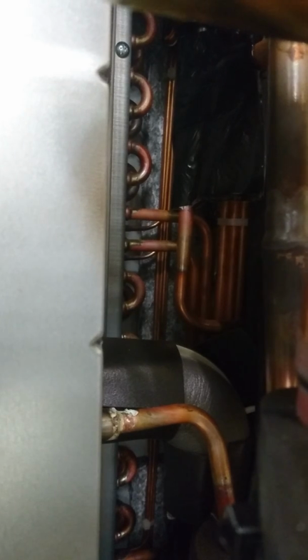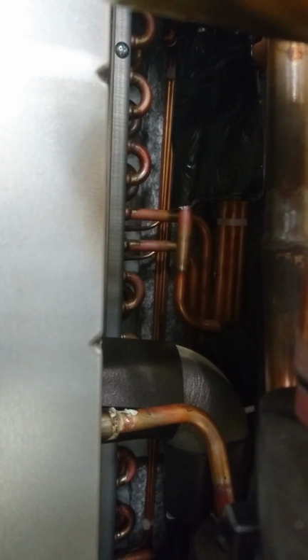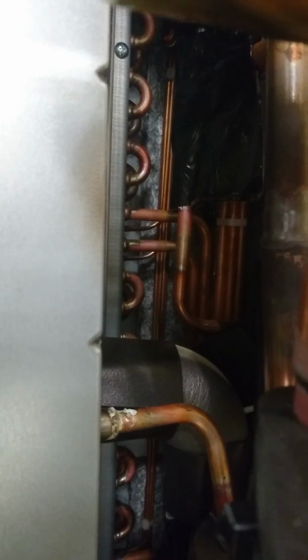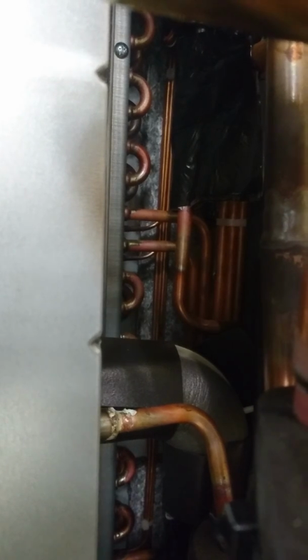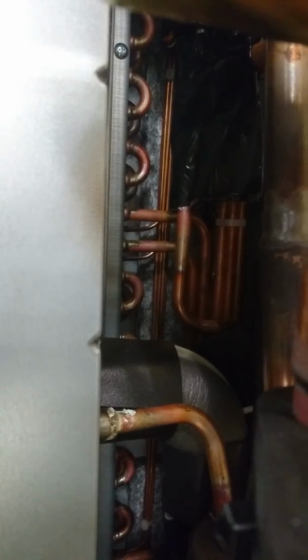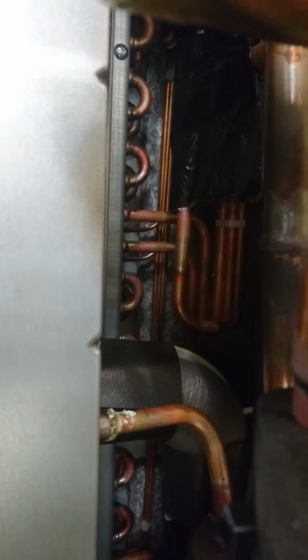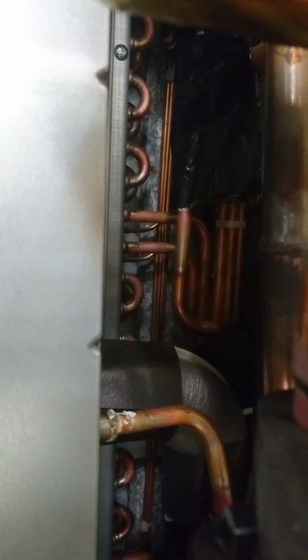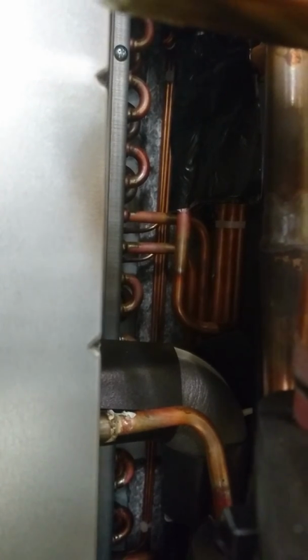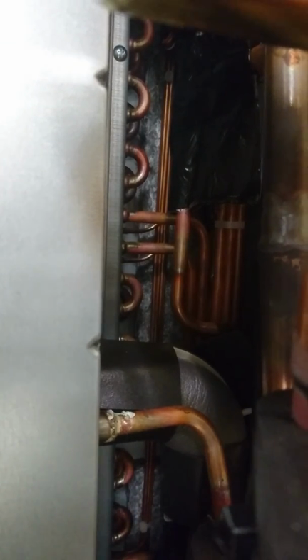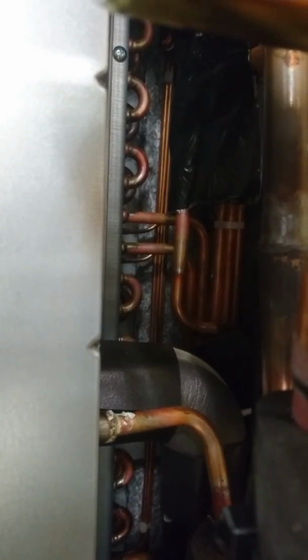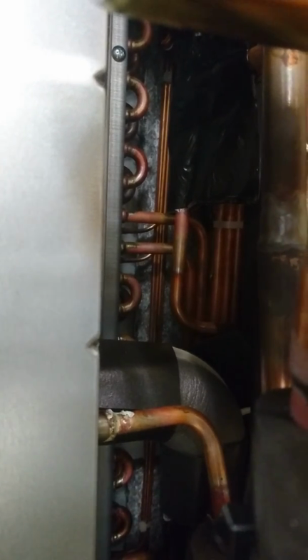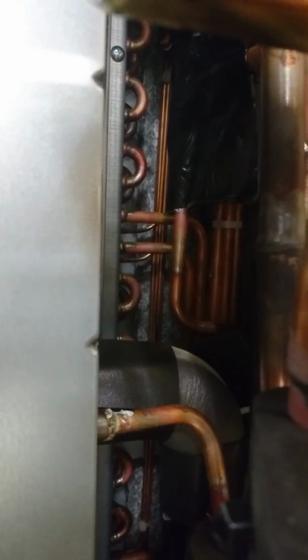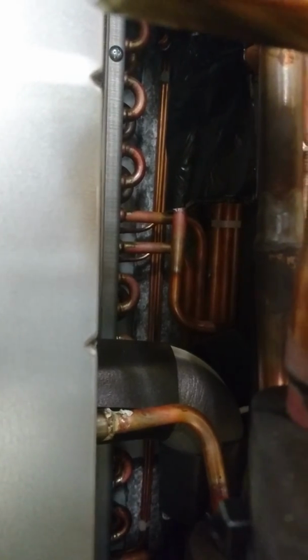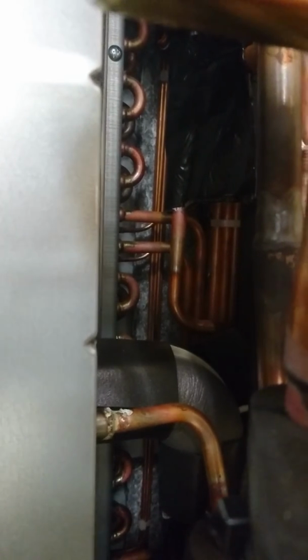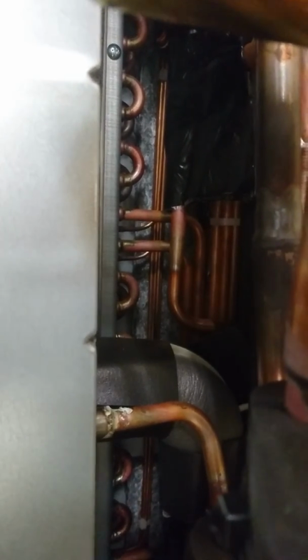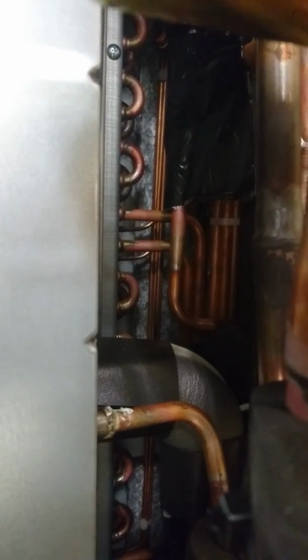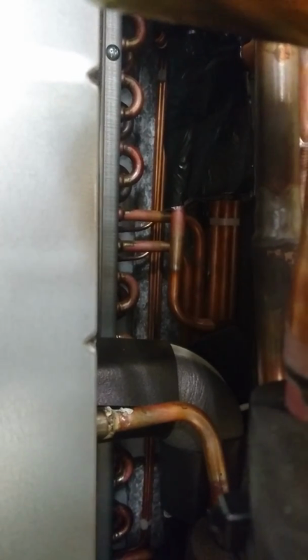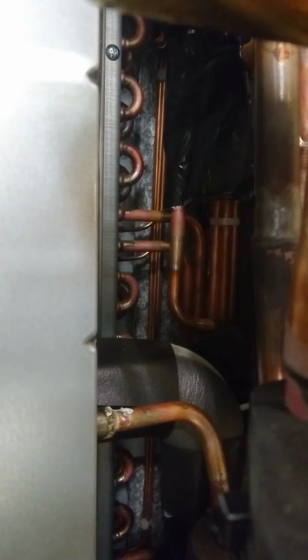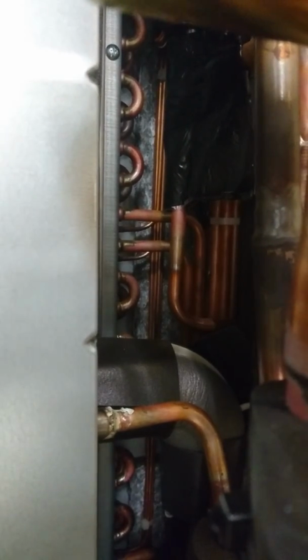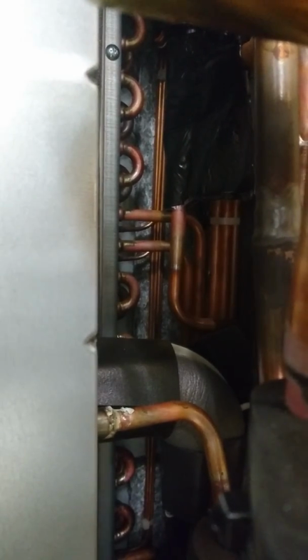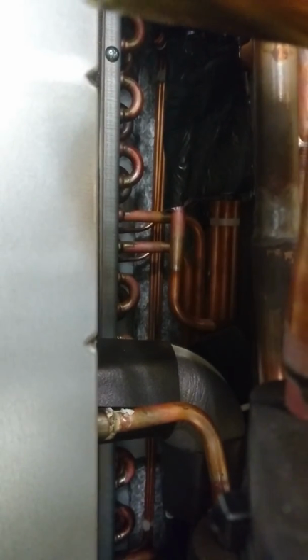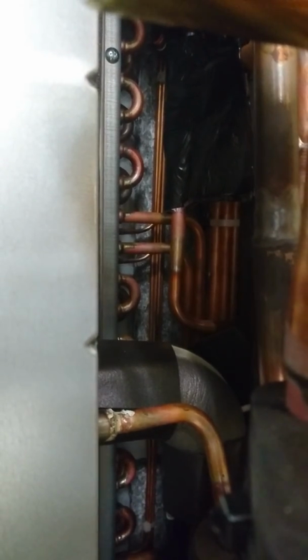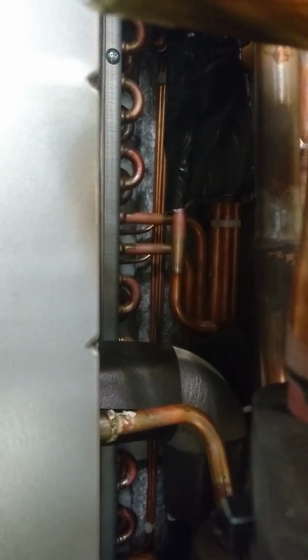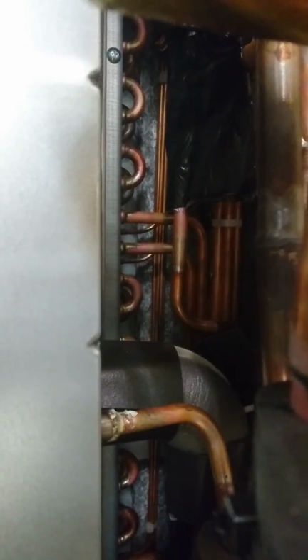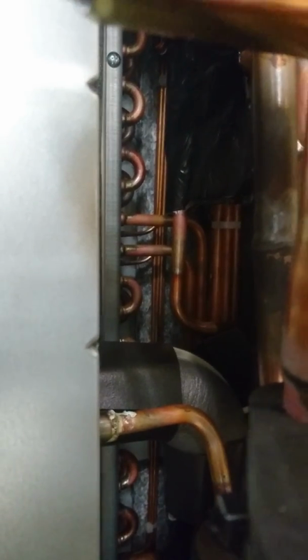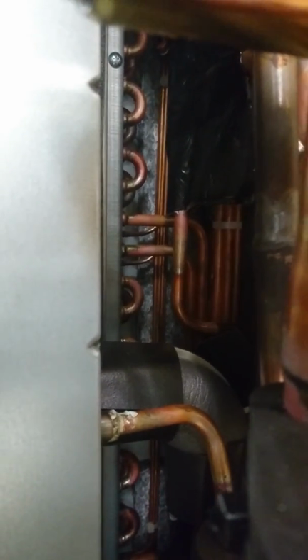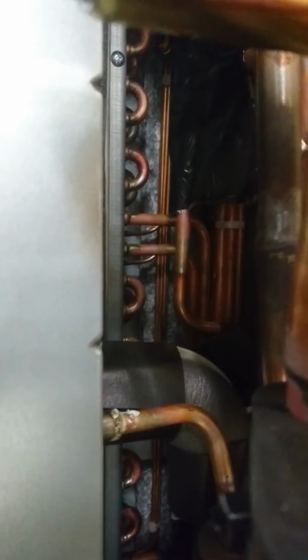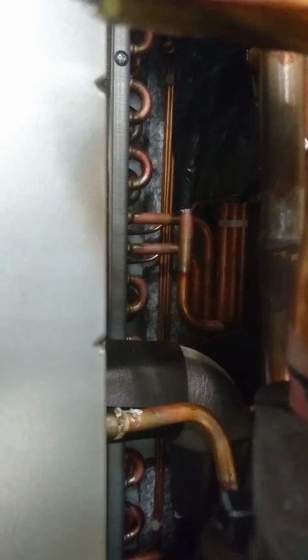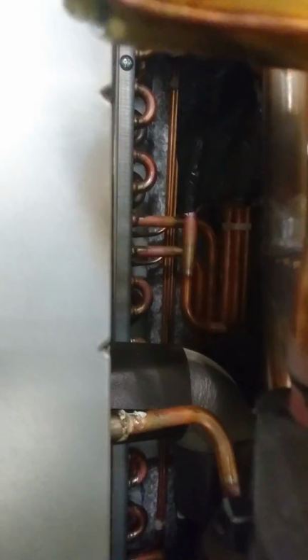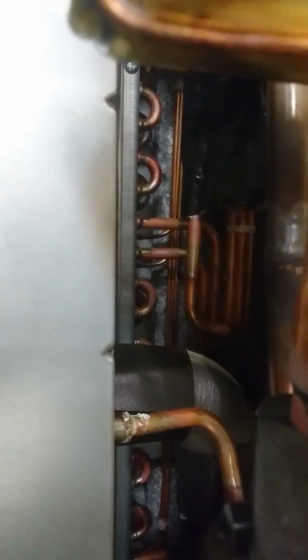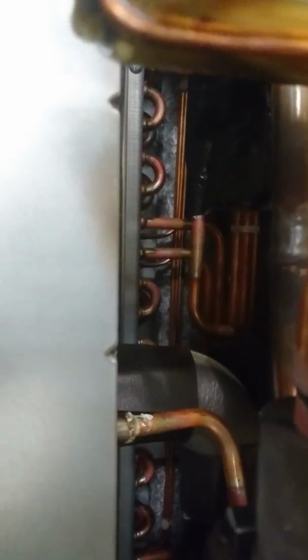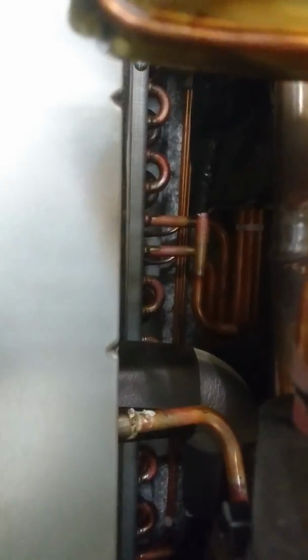If this gets above 70 degrees C, you'll see fault code E902.